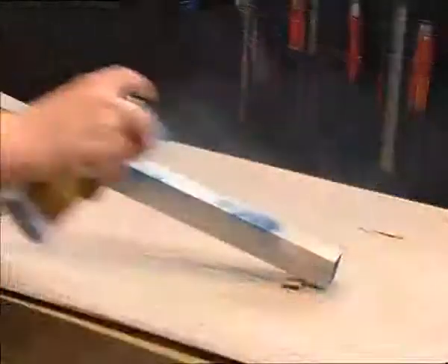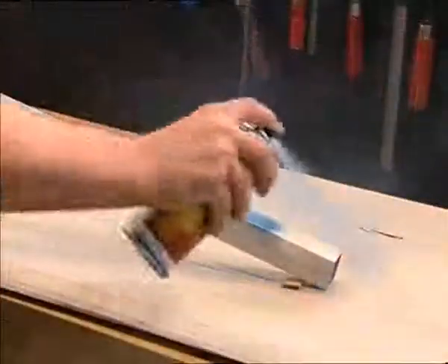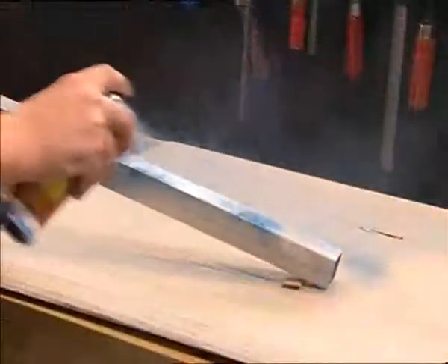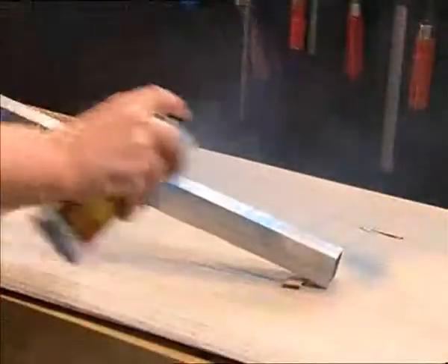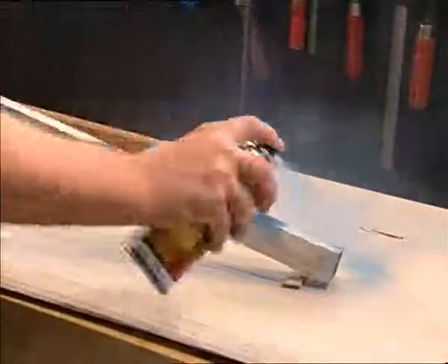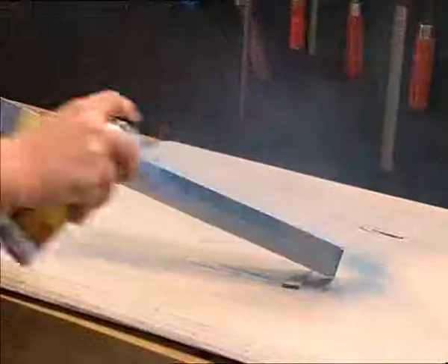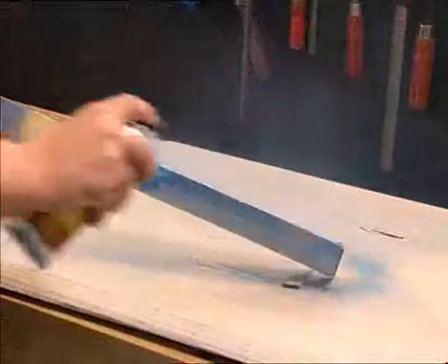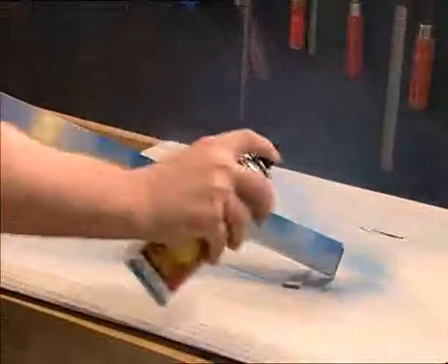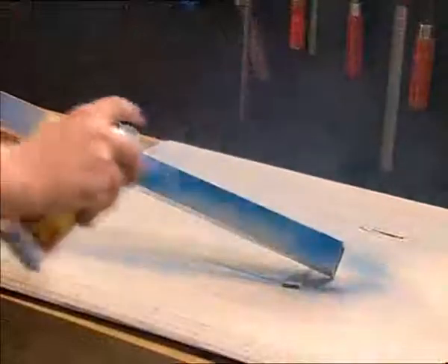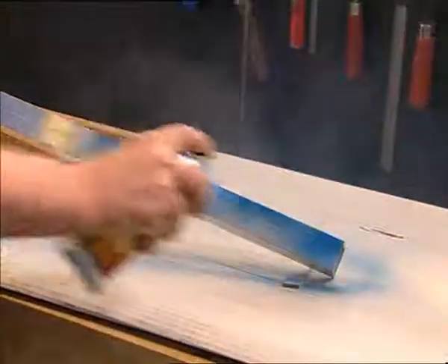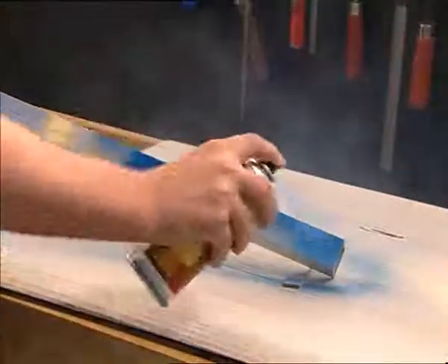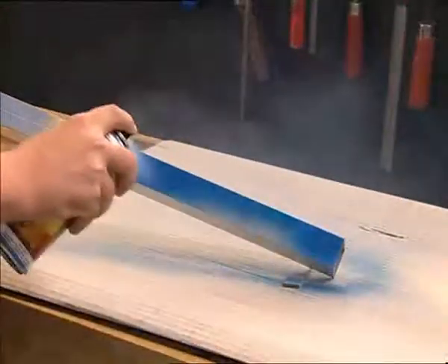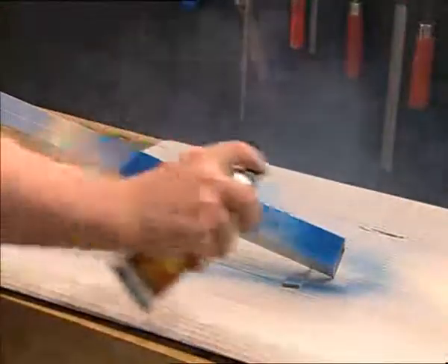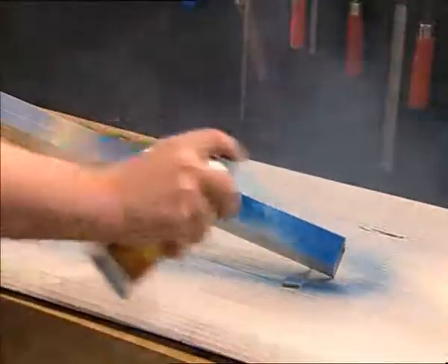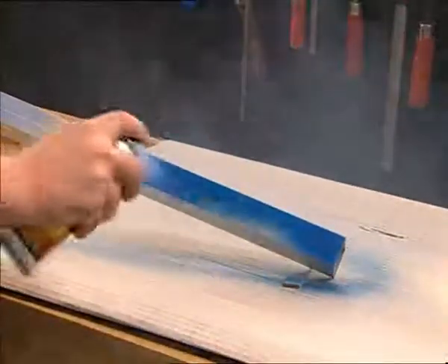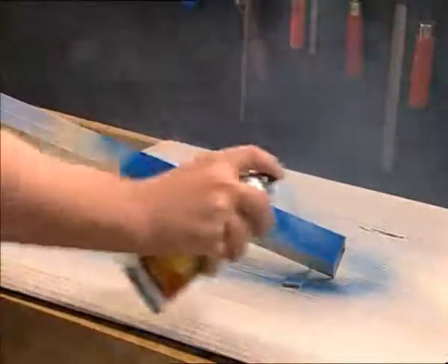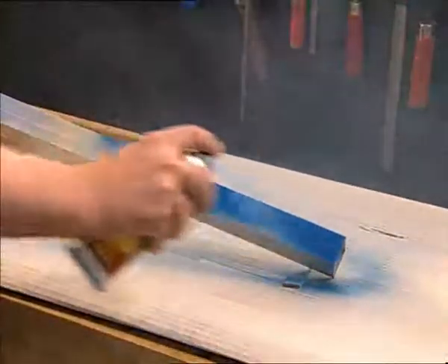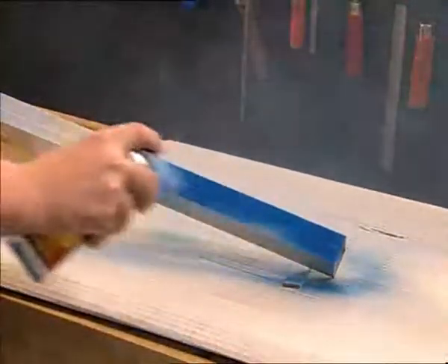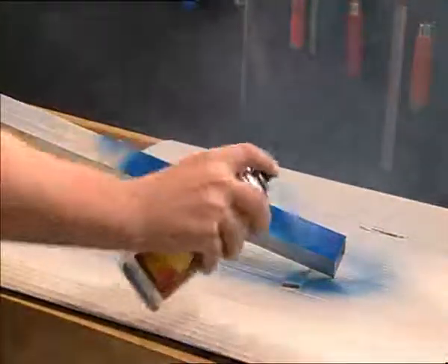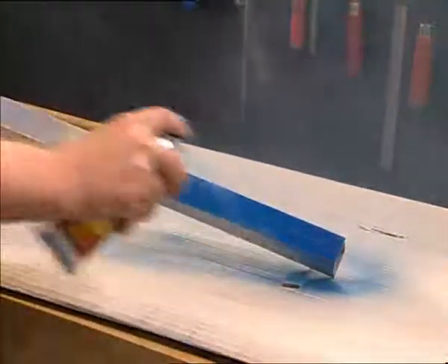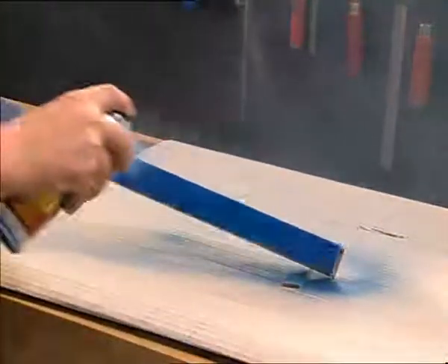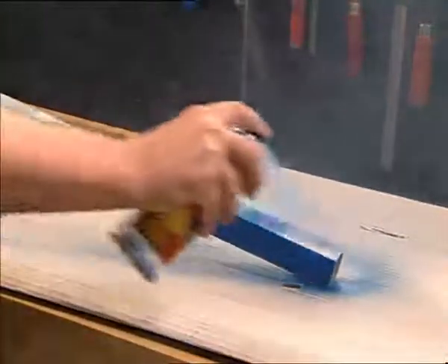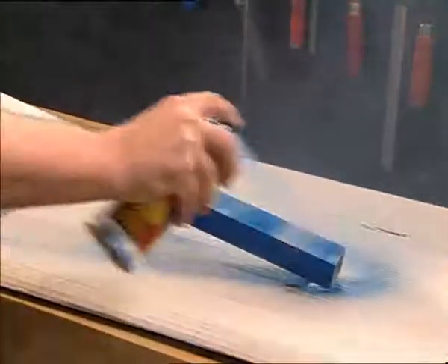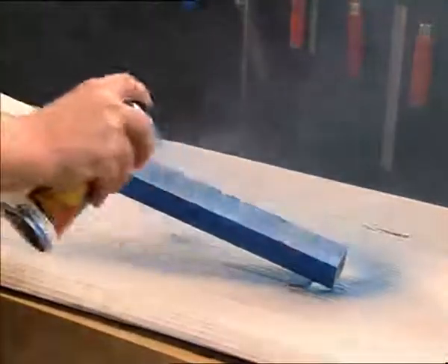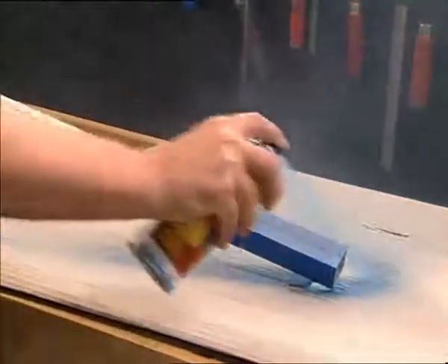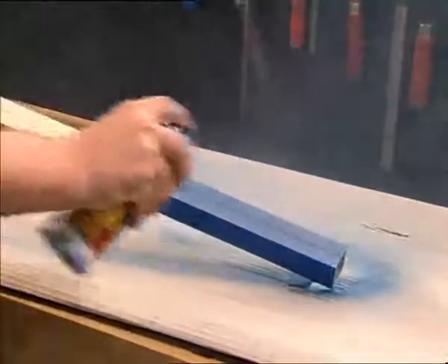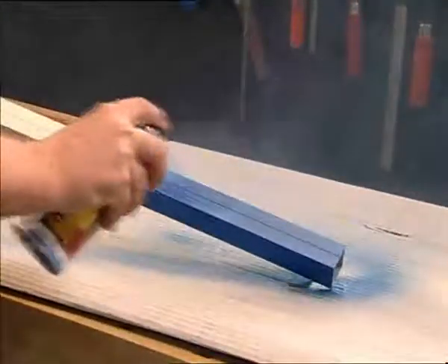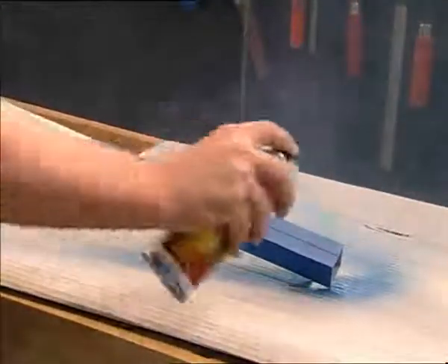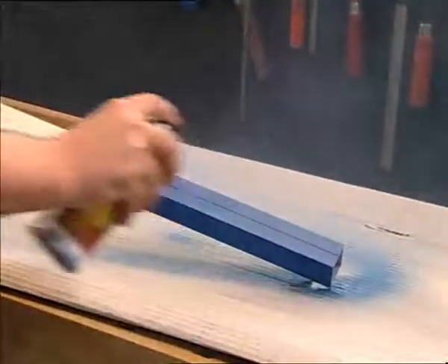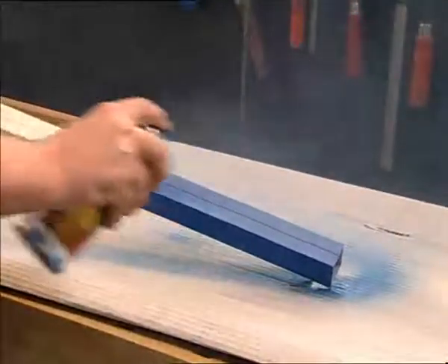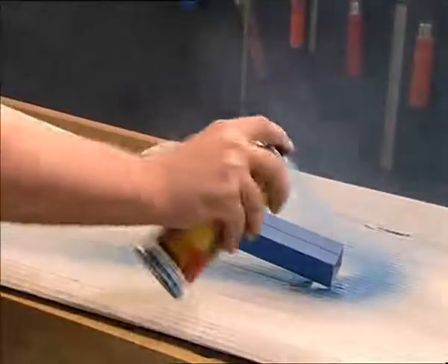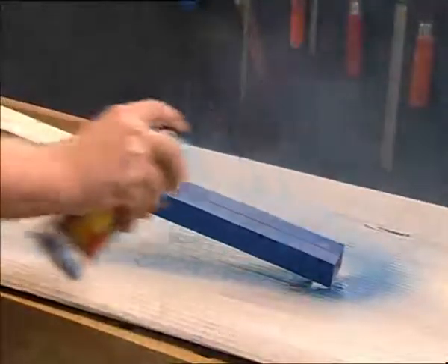You can coat aluminium parts with clear varnish or coloured paint. It is best to use a spray can.